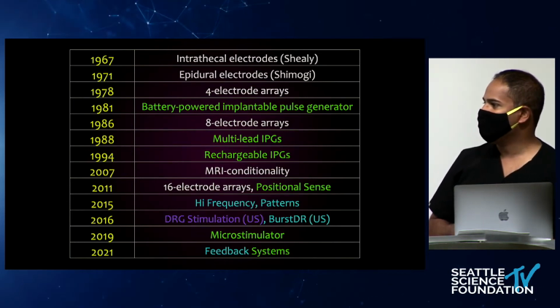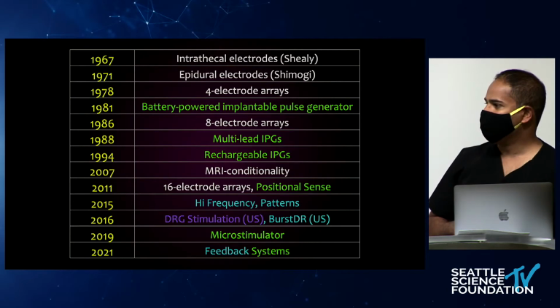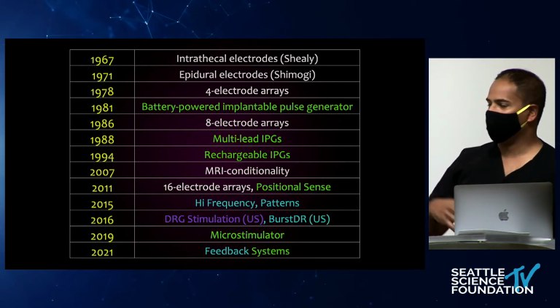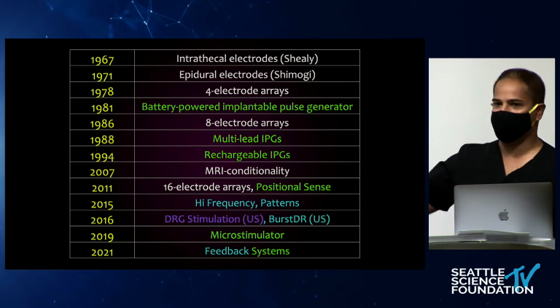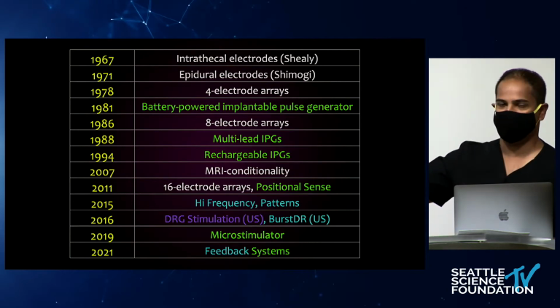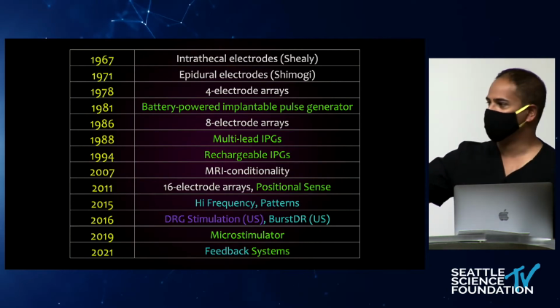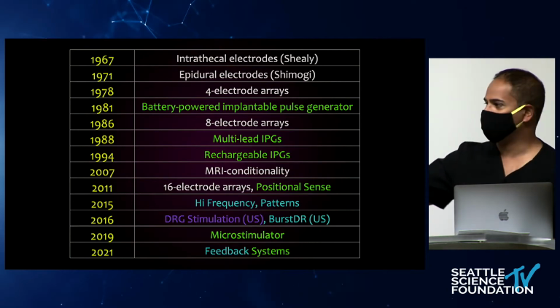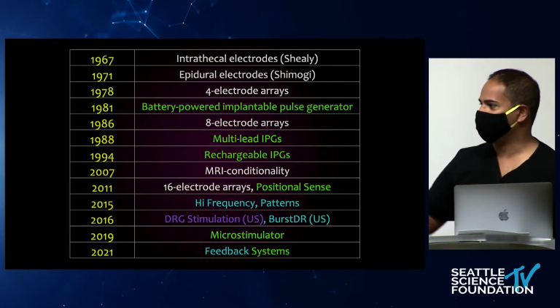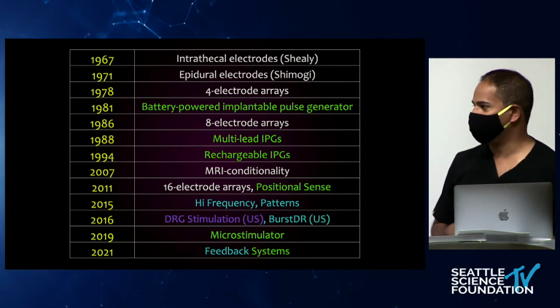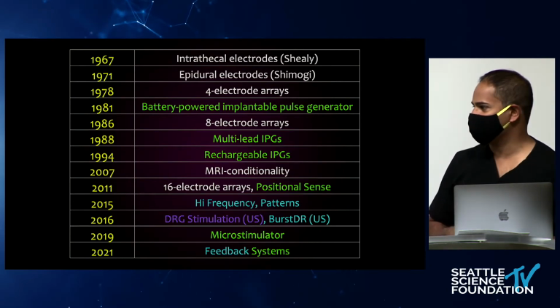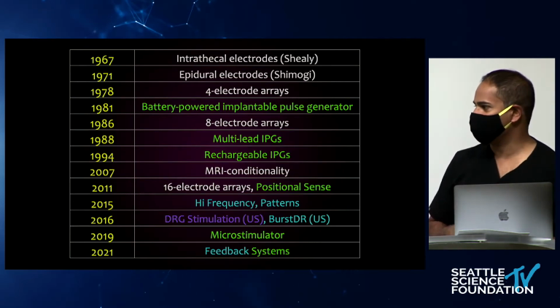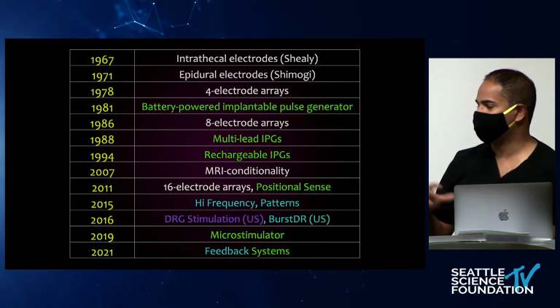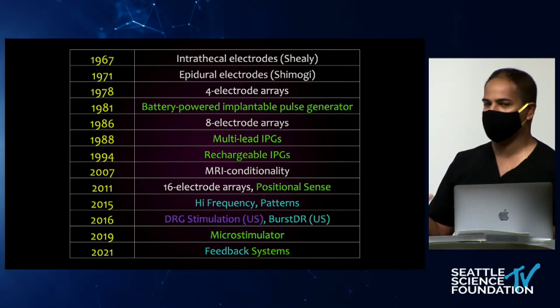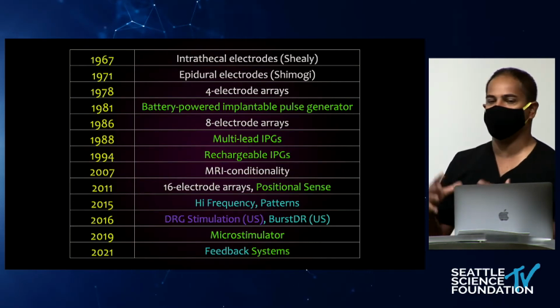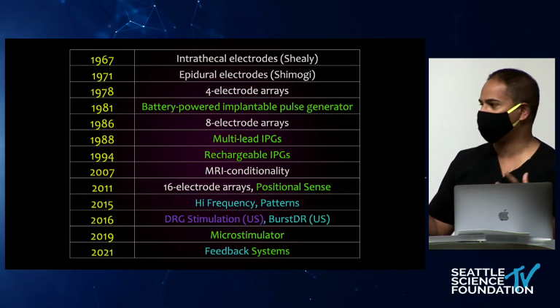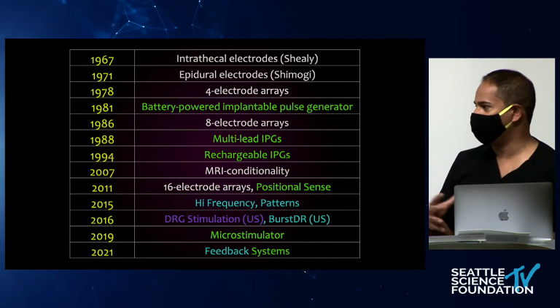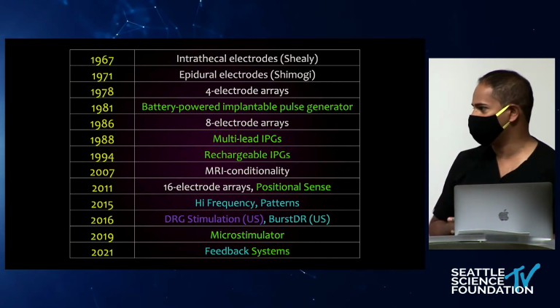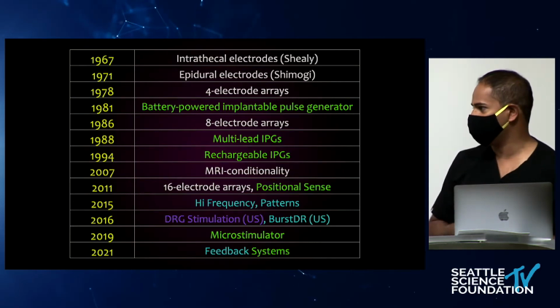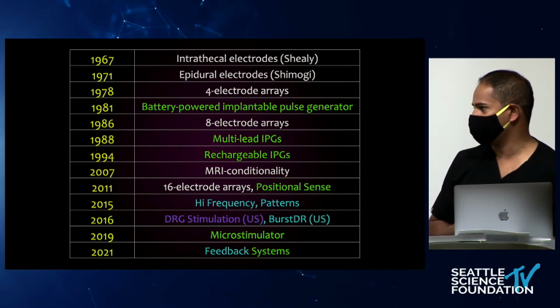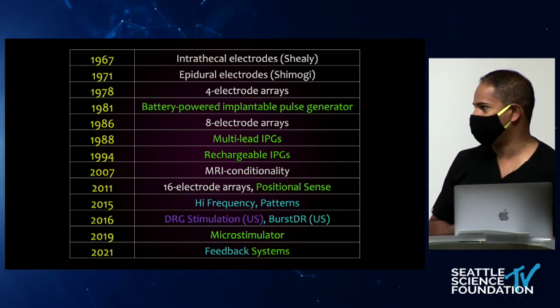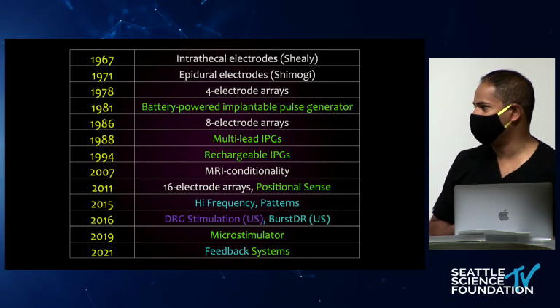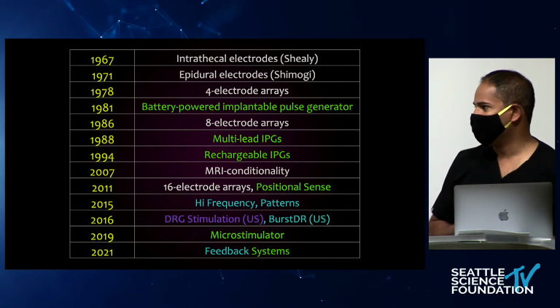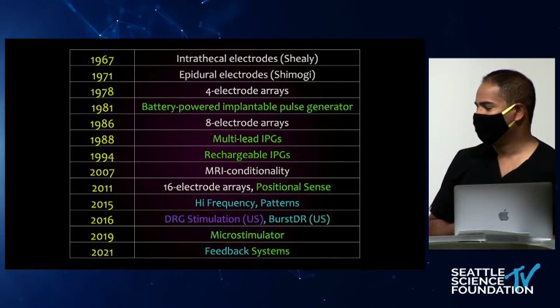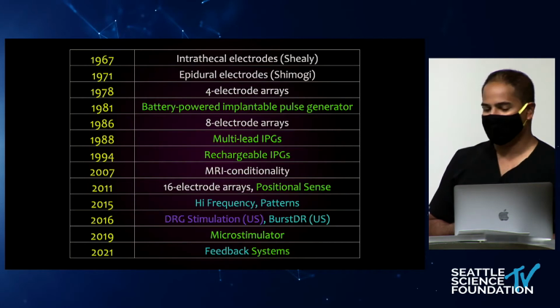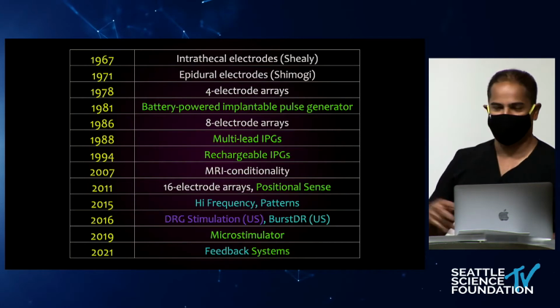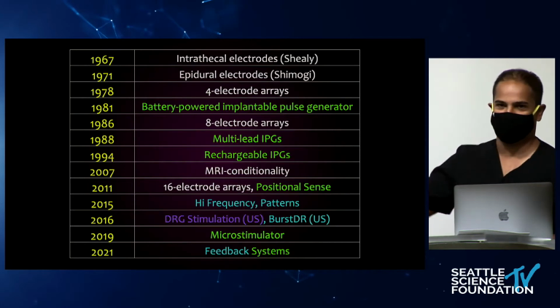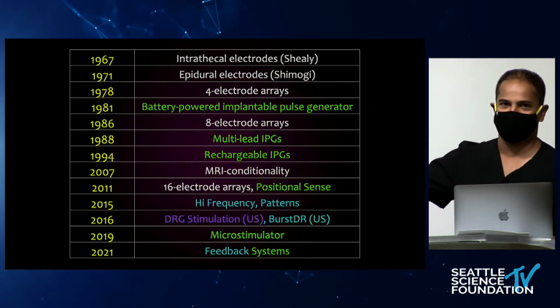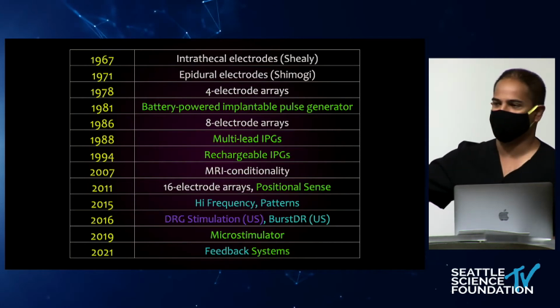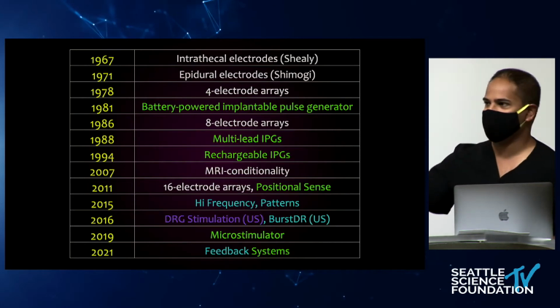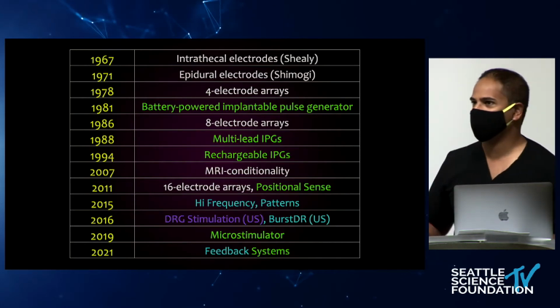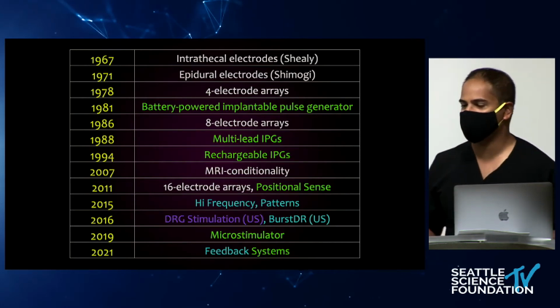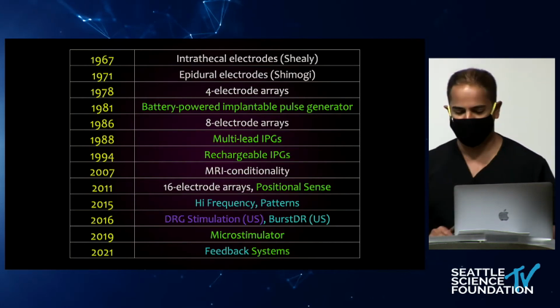Going into the future, we'll have feedback systems — you've probably already heard about some of those. As you can see, 2020 is not included on this timeline. It's a weird year.